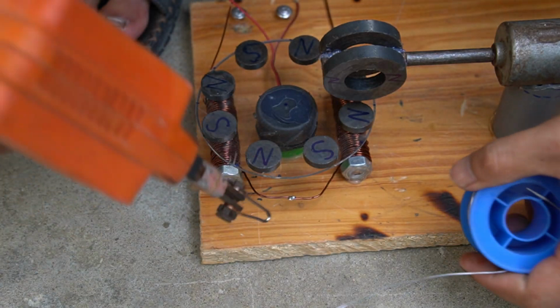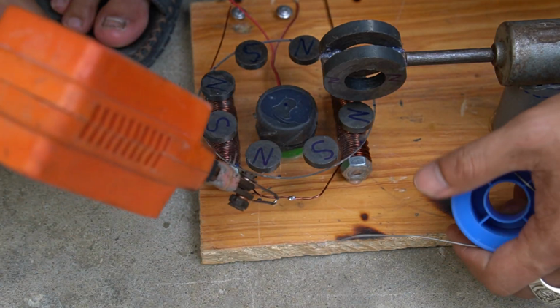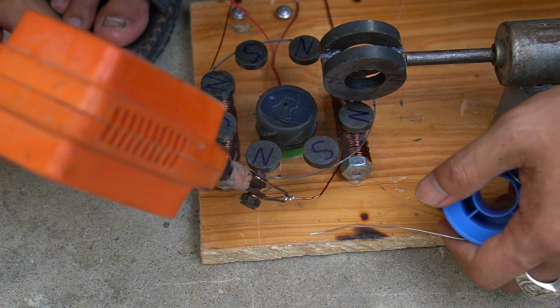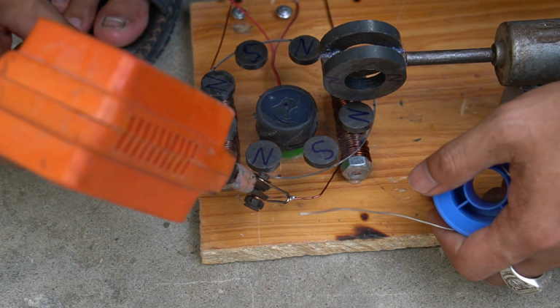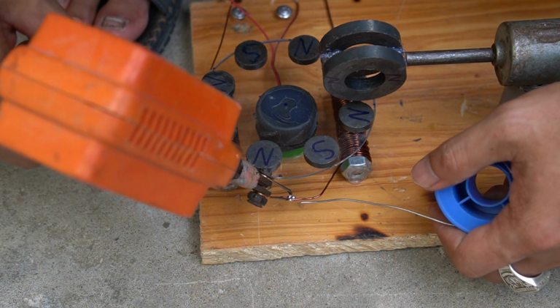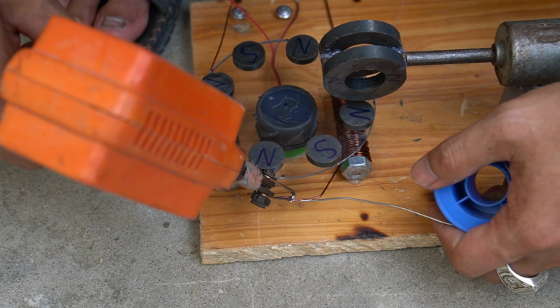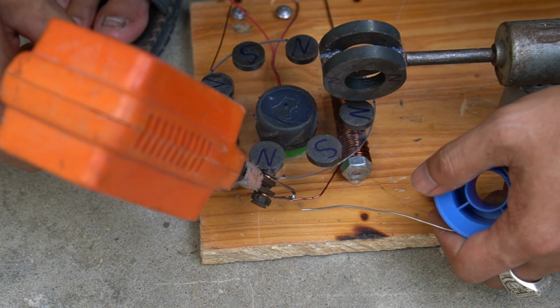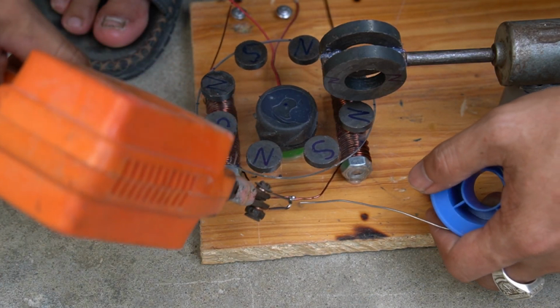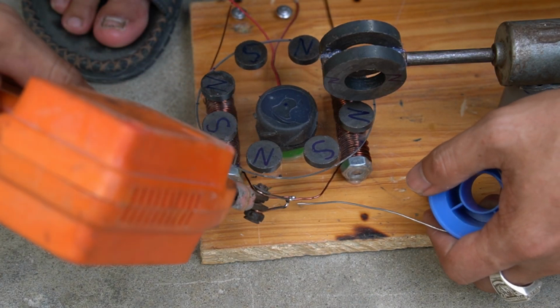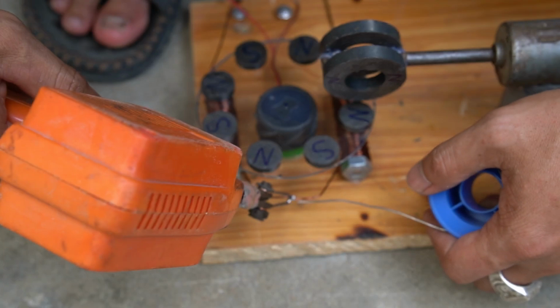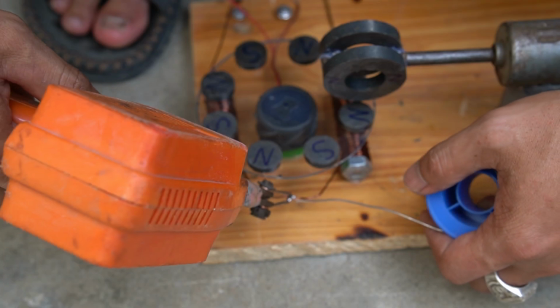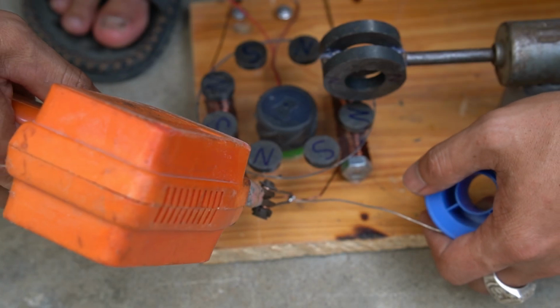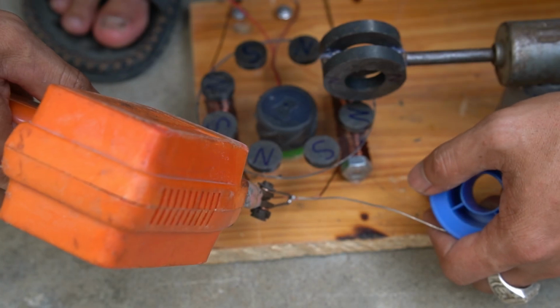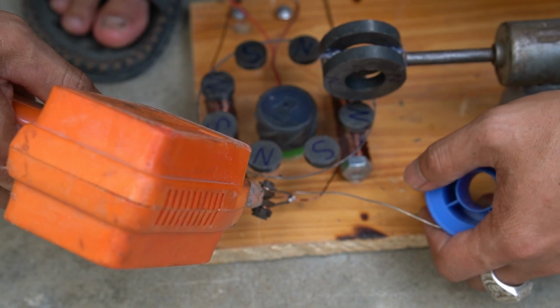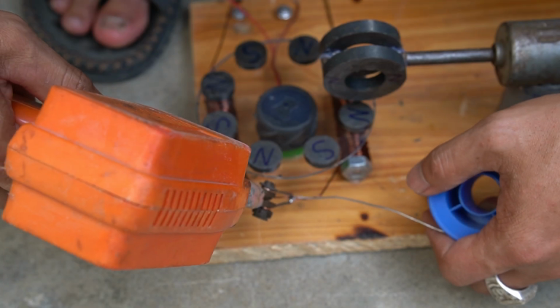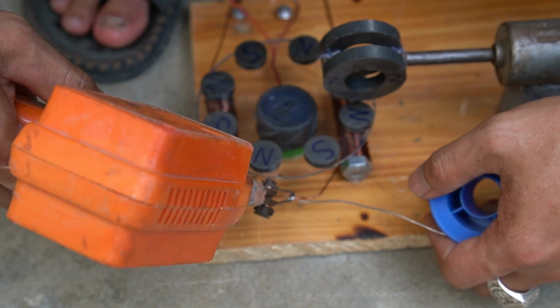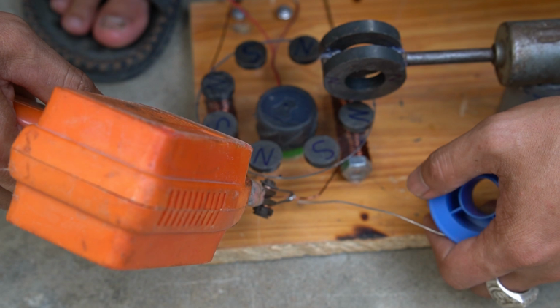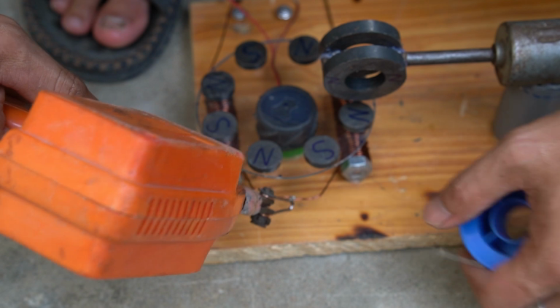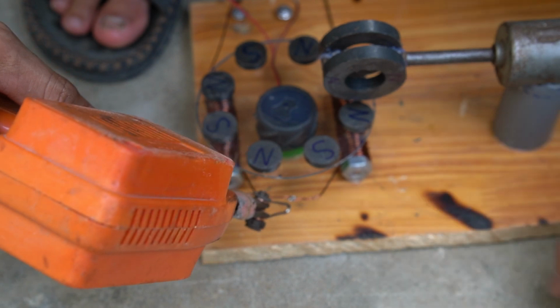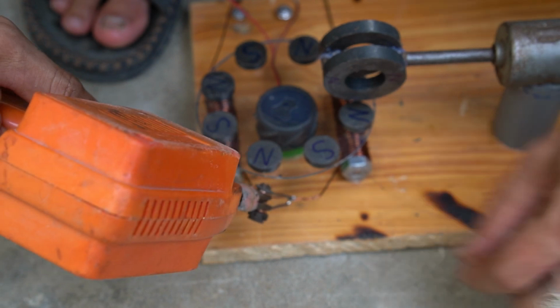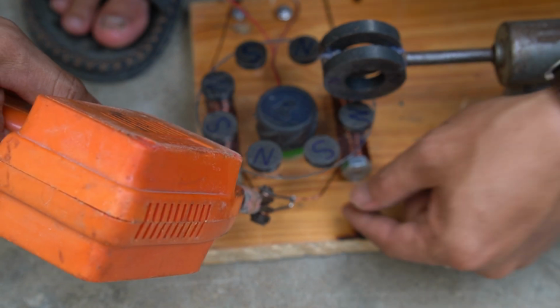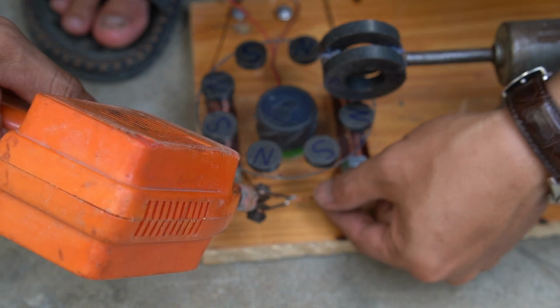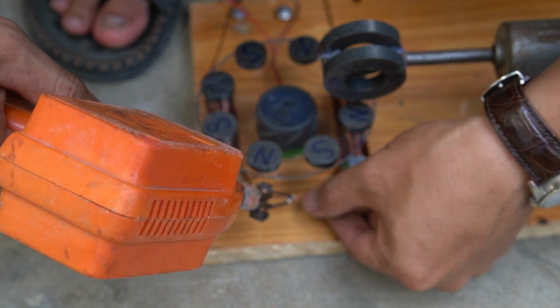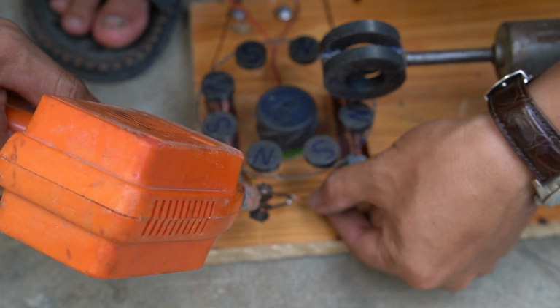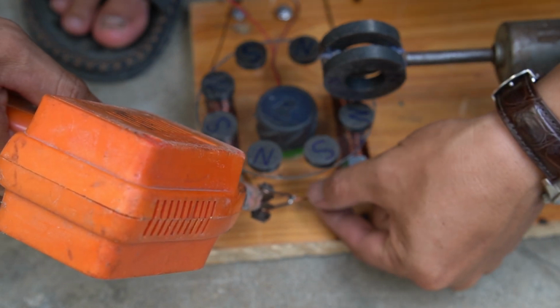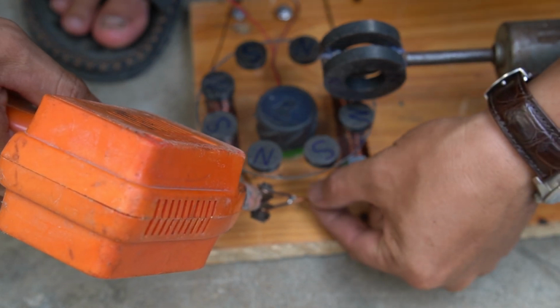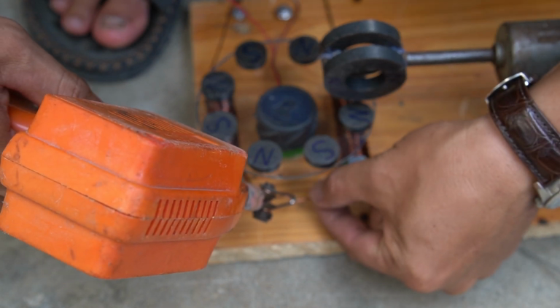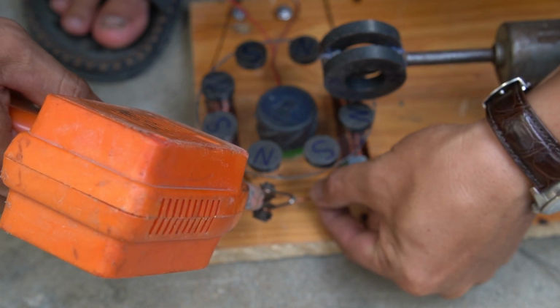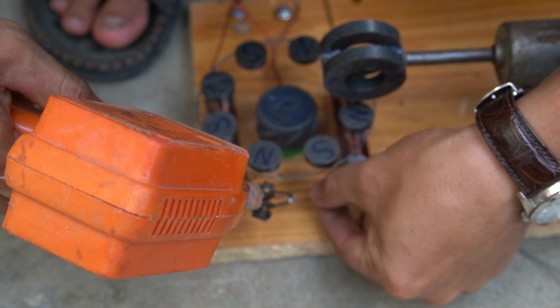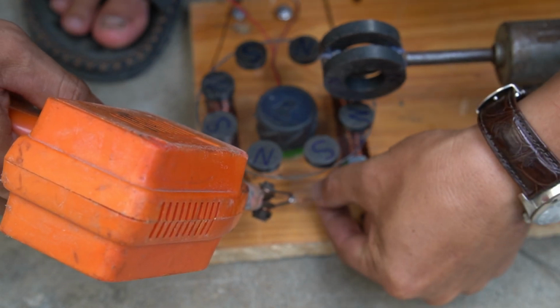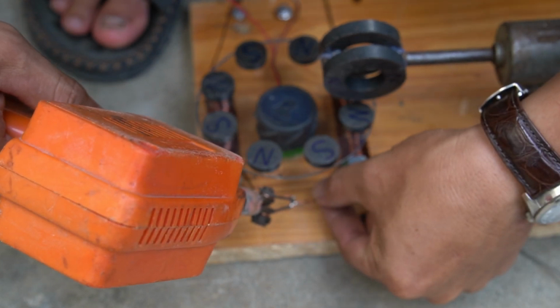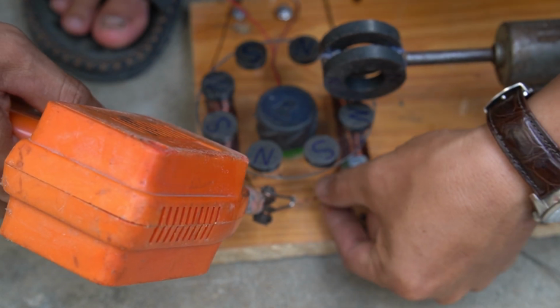I used a soldering iron to join the two ends of the copper wire together.